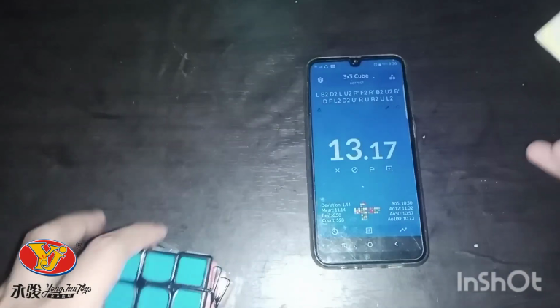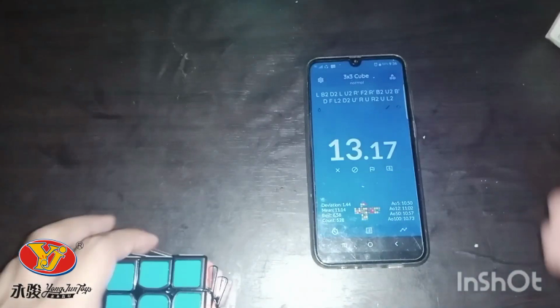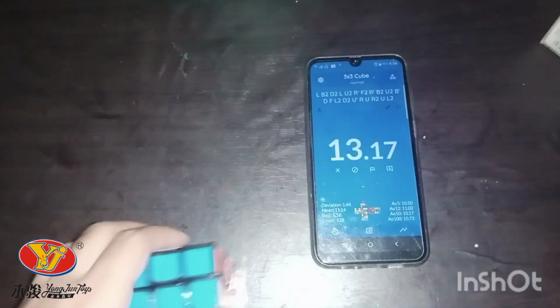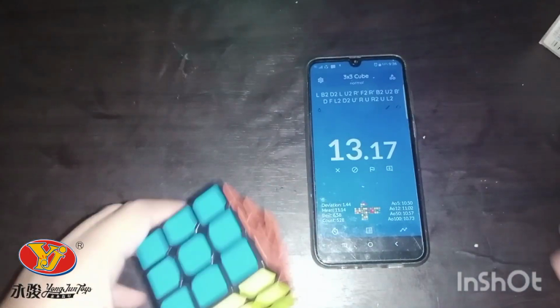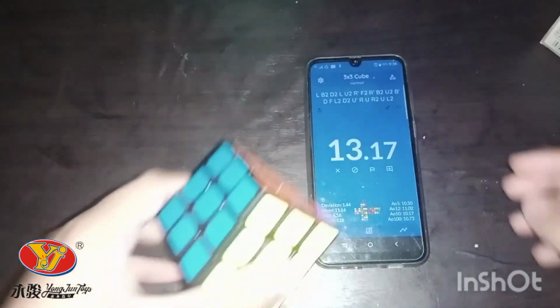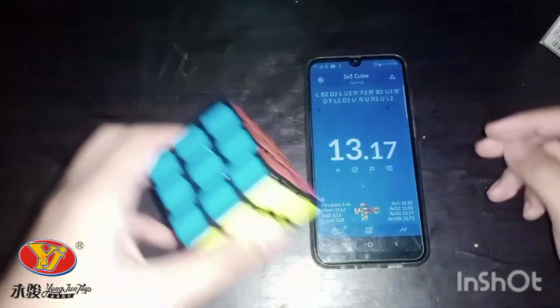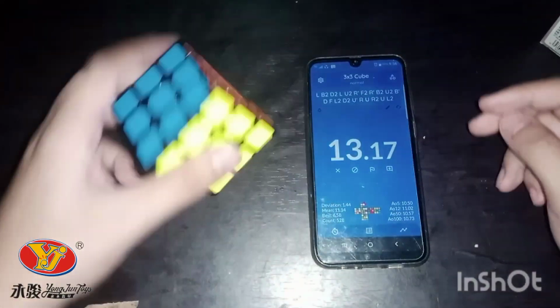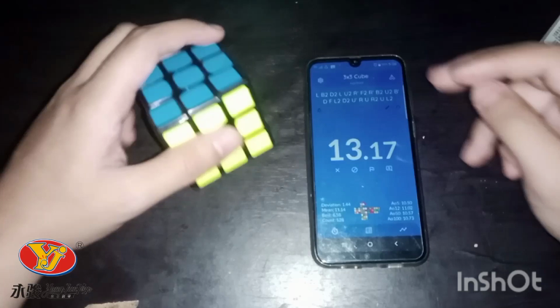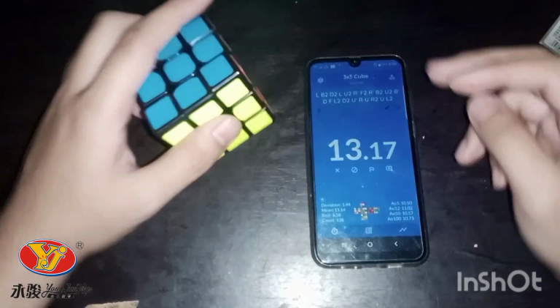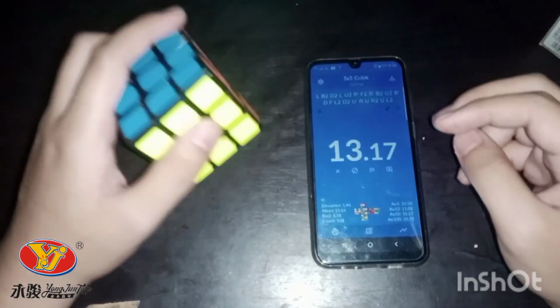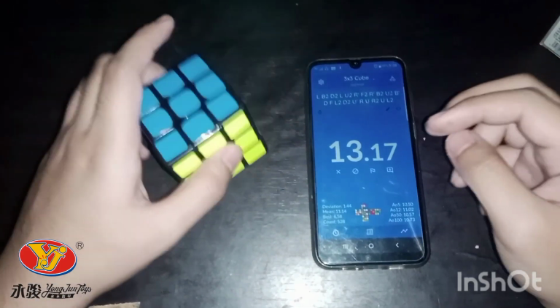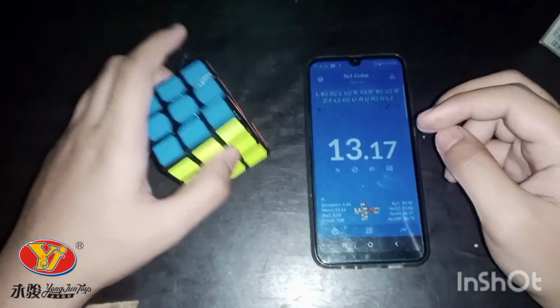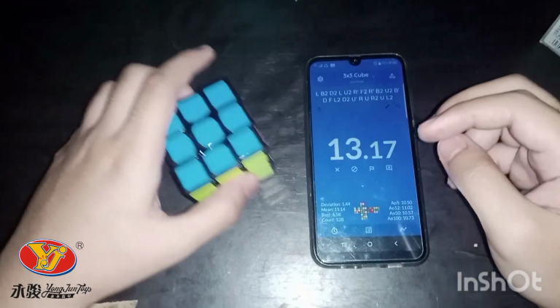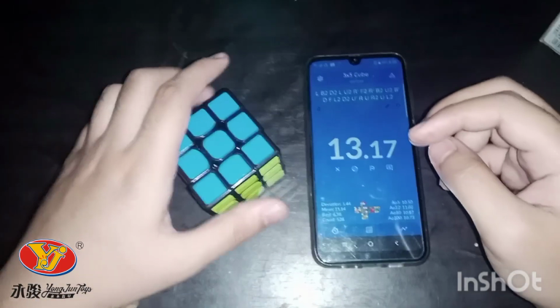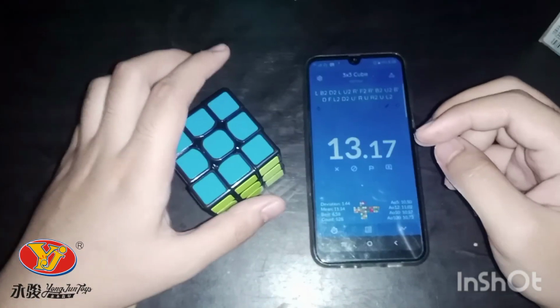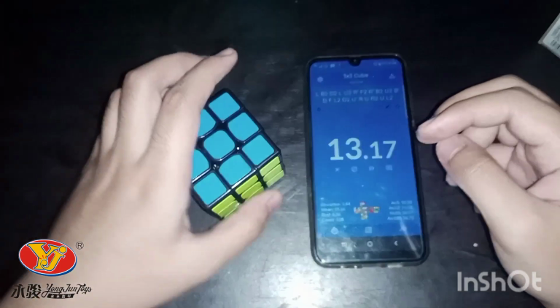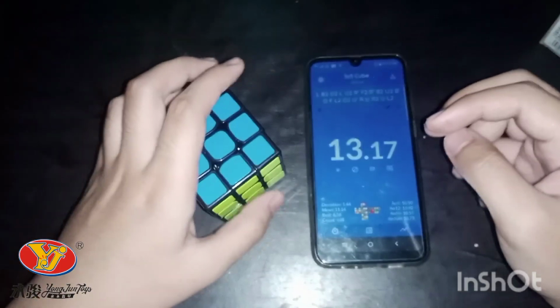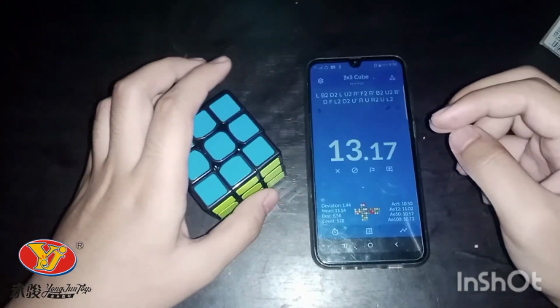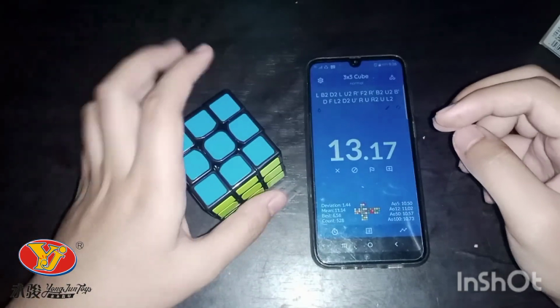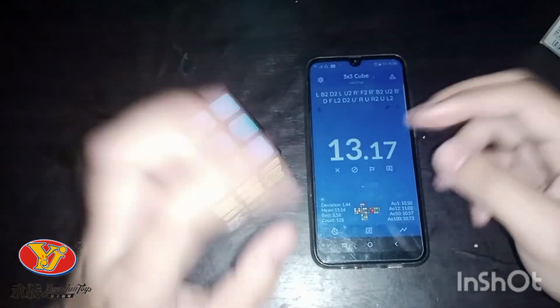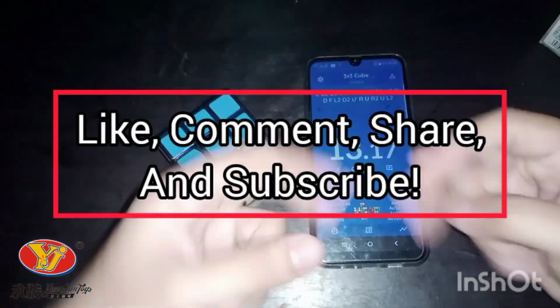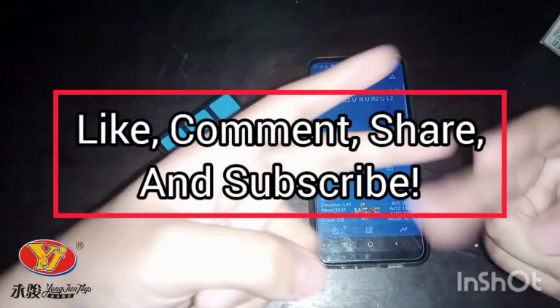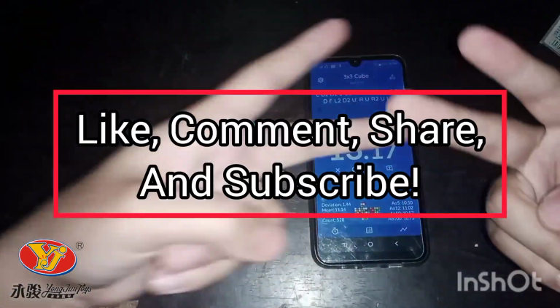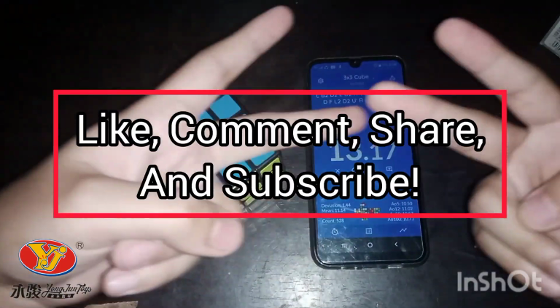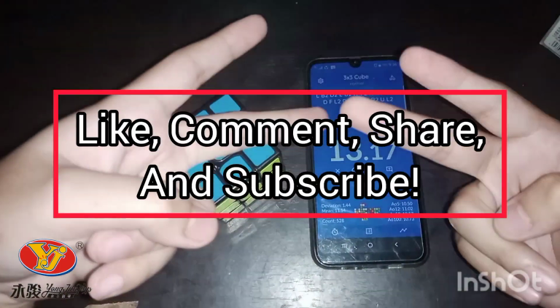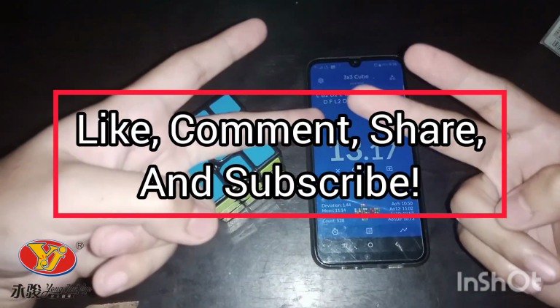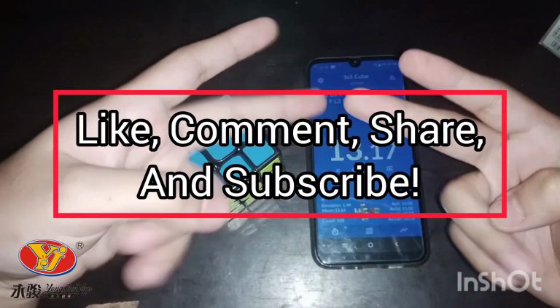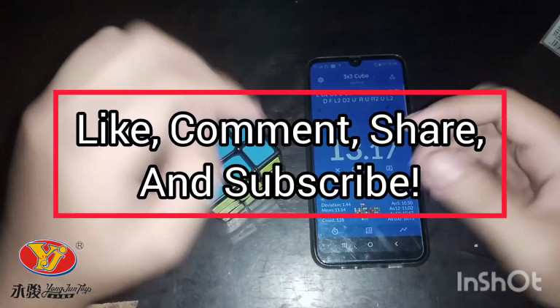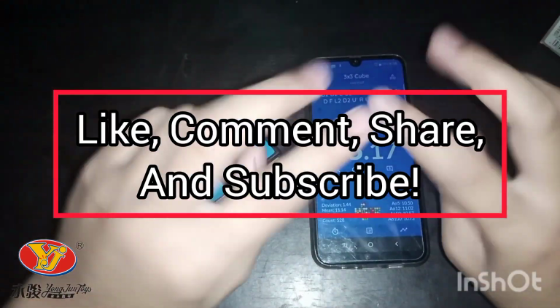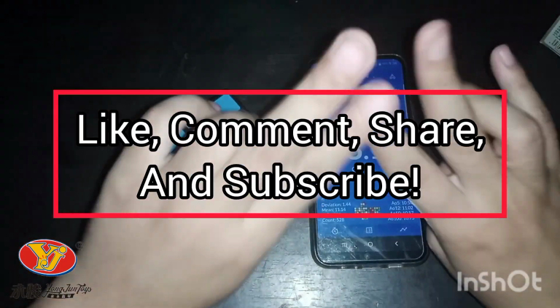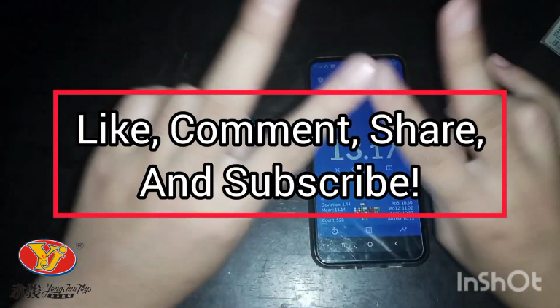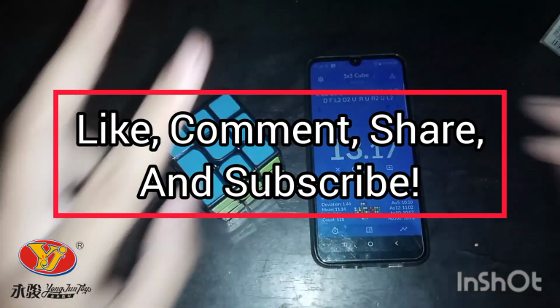I think that's pretty much it. Hope you guys enjoyed the video. Don't forget to like, comment, share and subscribe. Bye, peace.